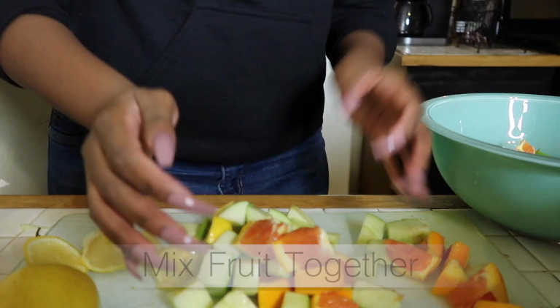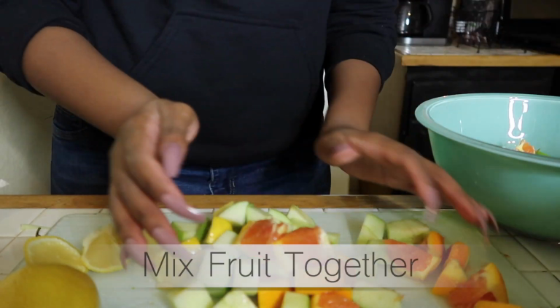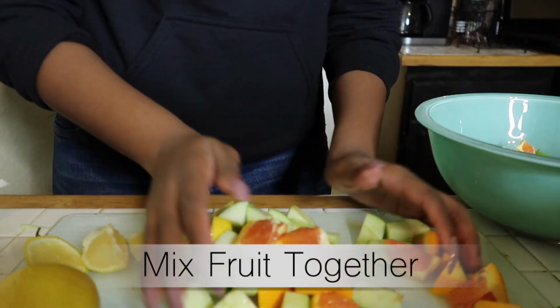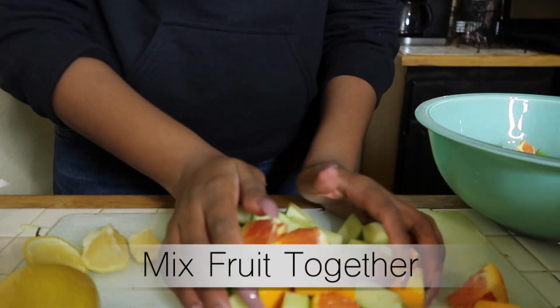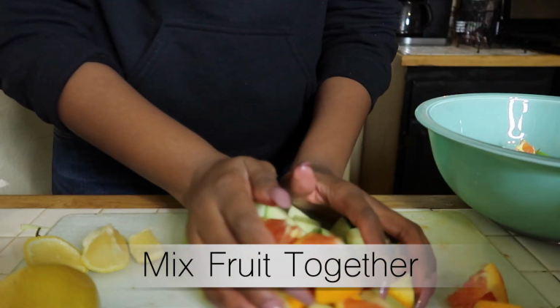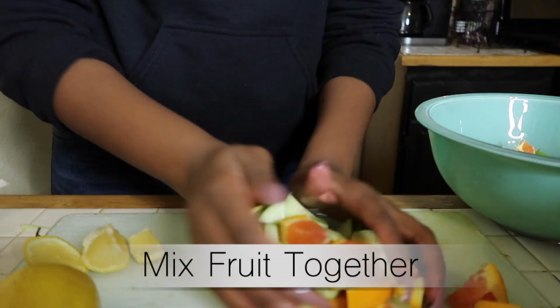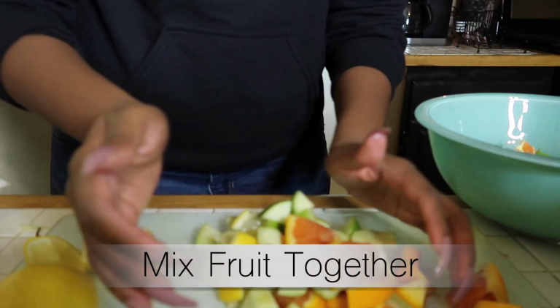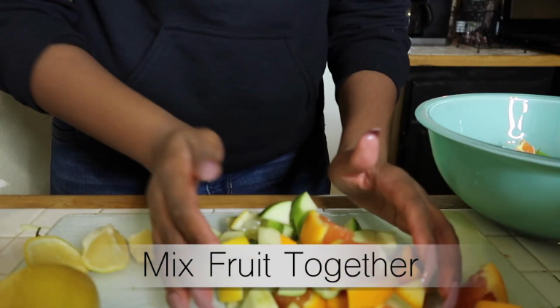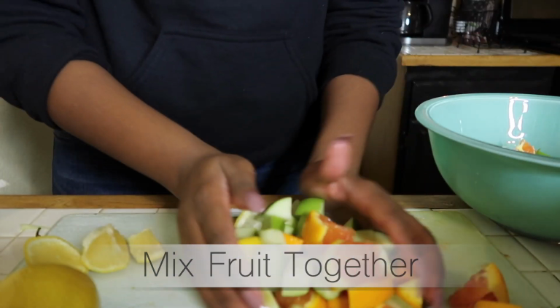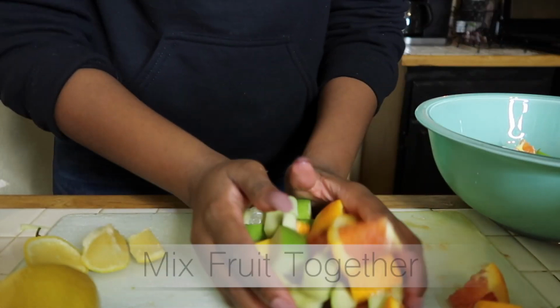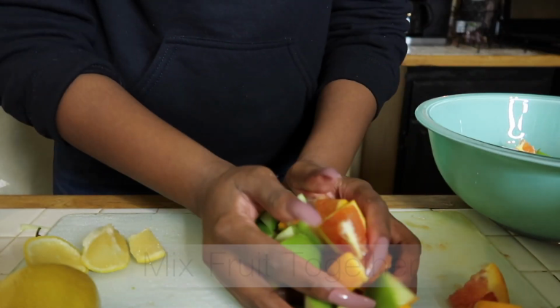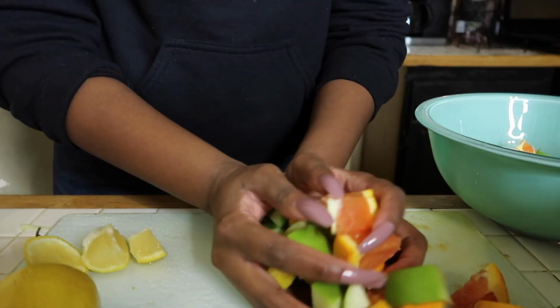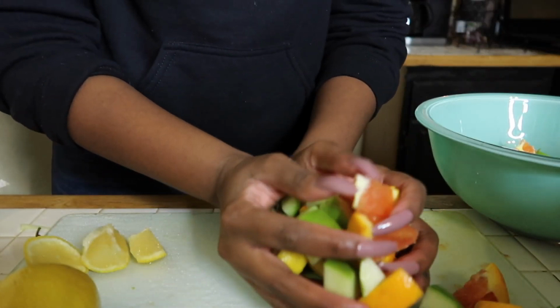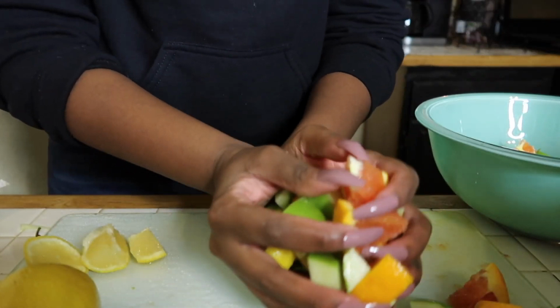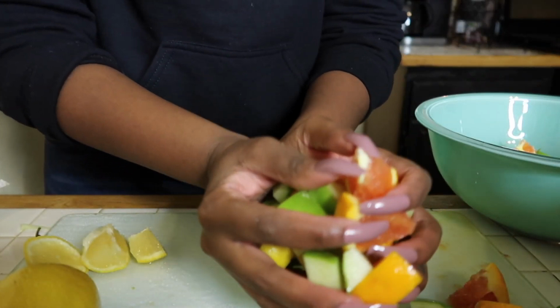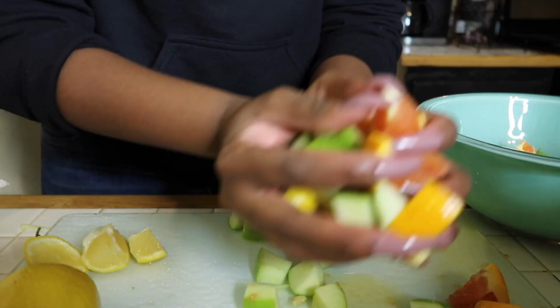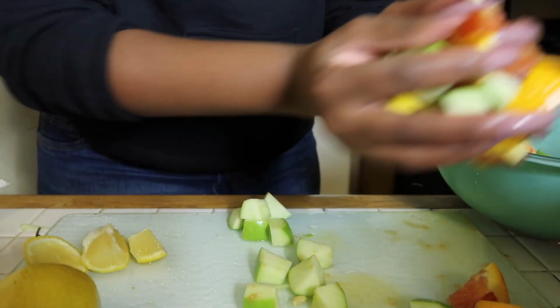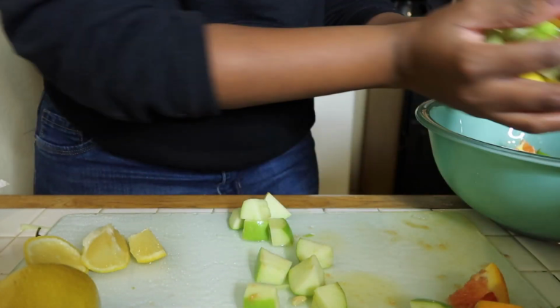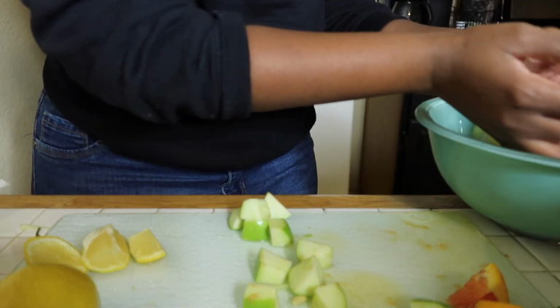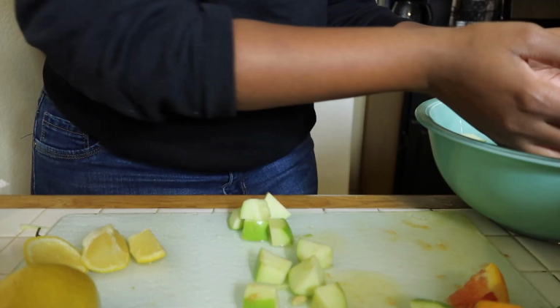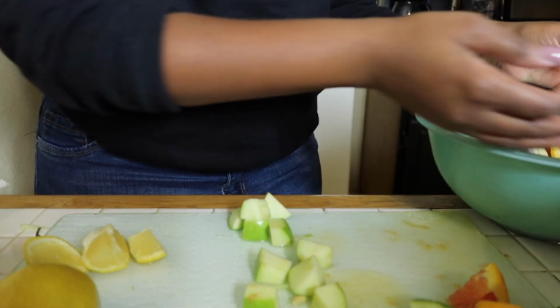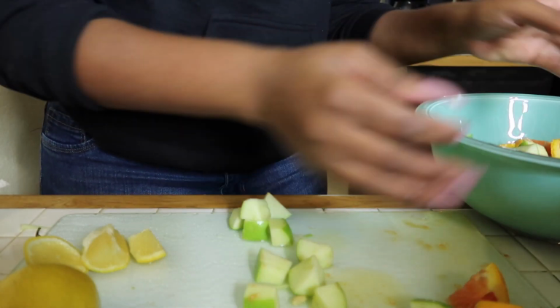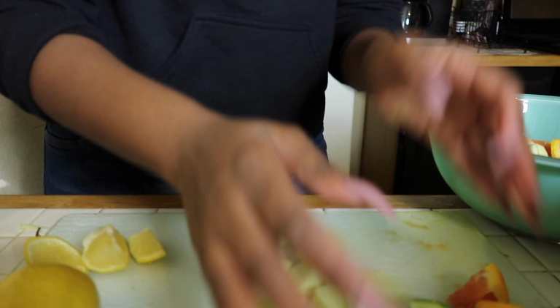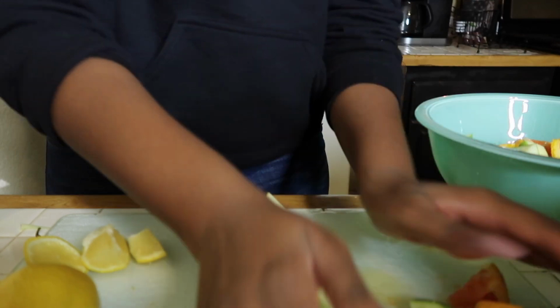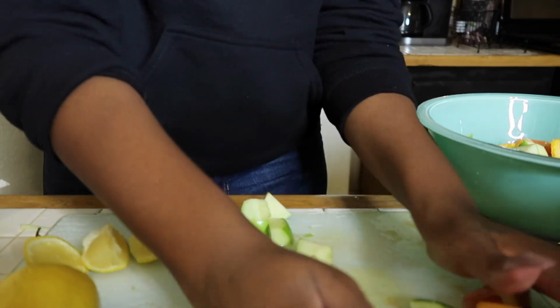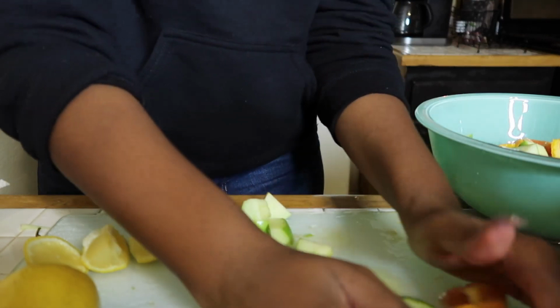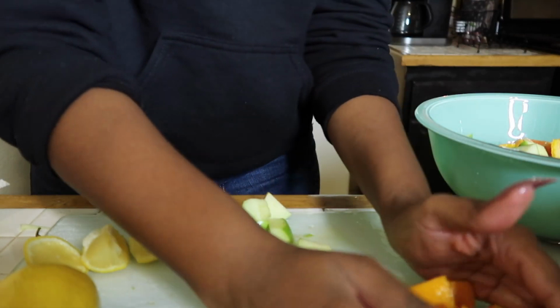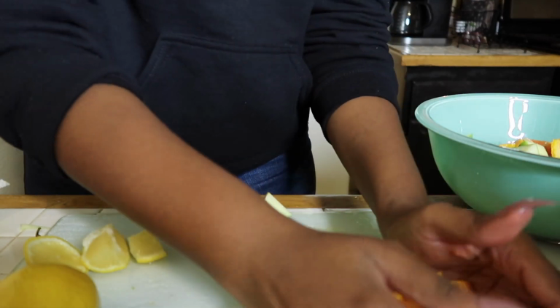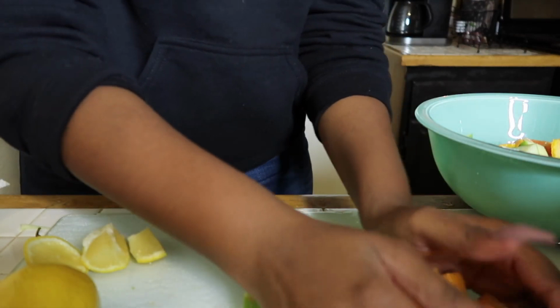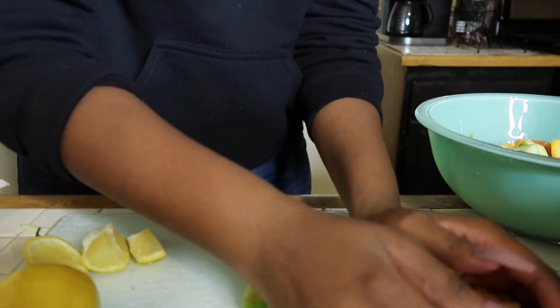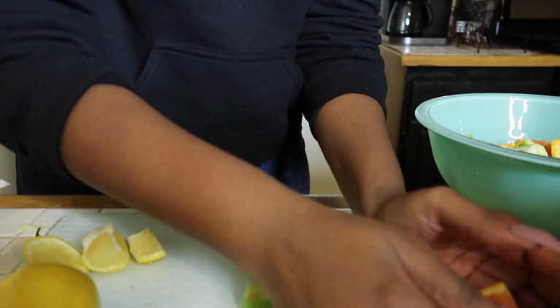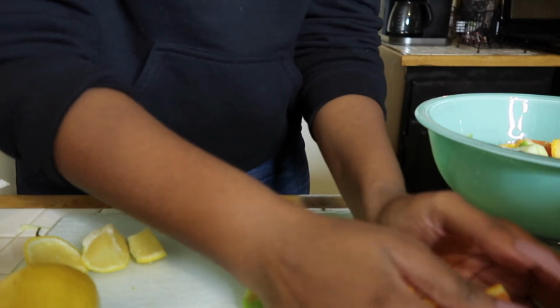So now I'm just going to mix all the fruit together before I put it in the pitcher. Here we go.